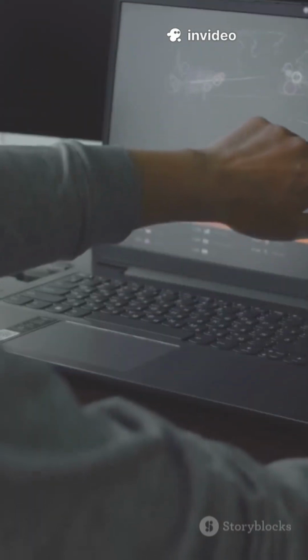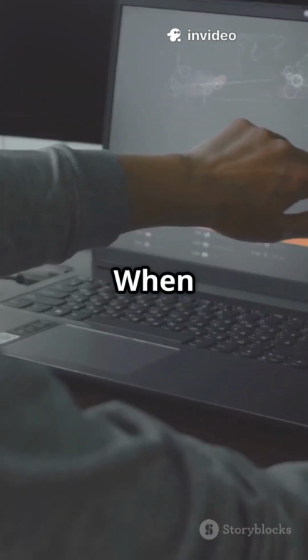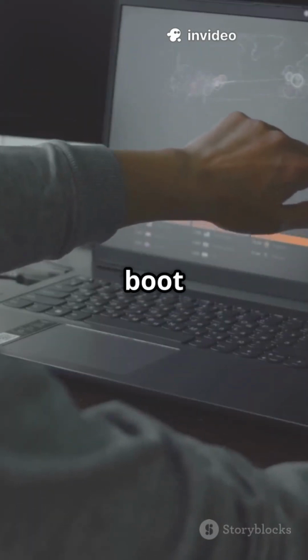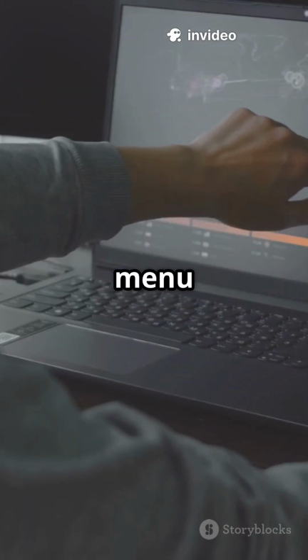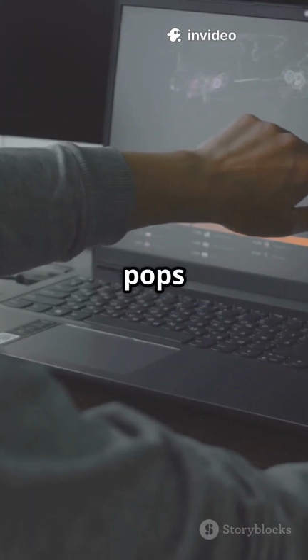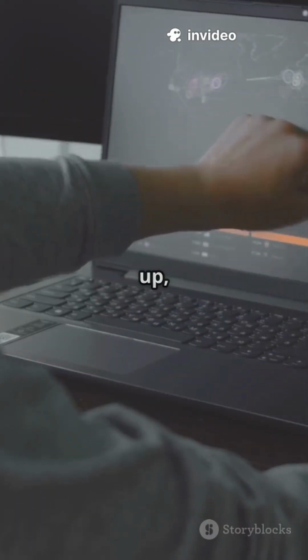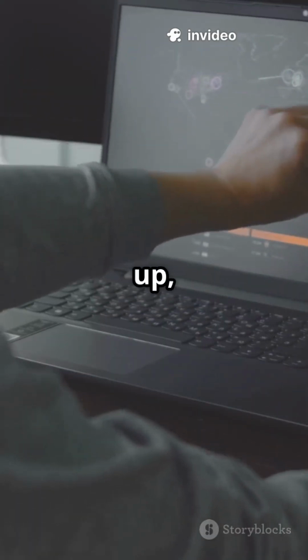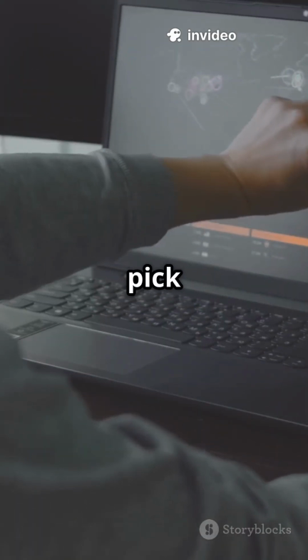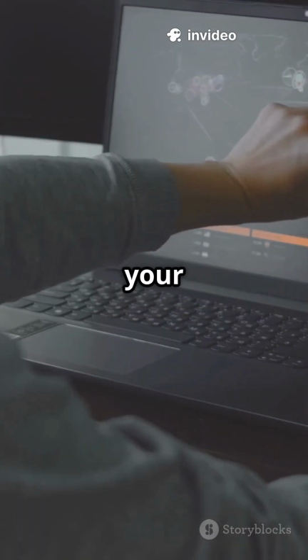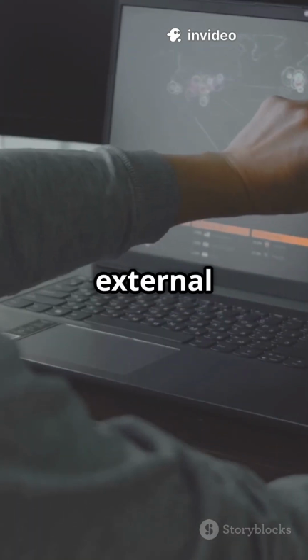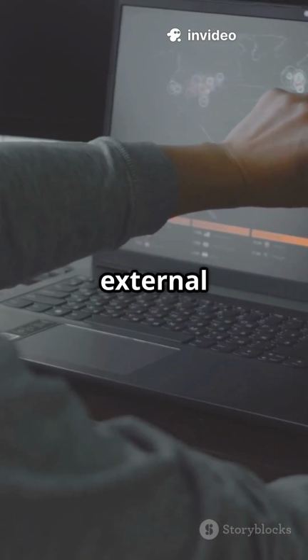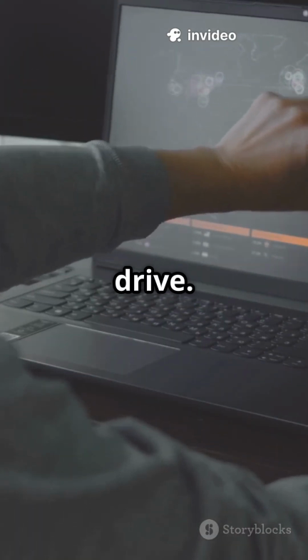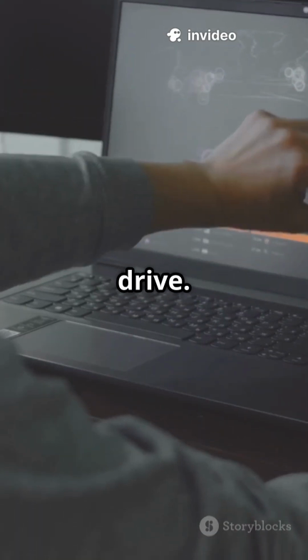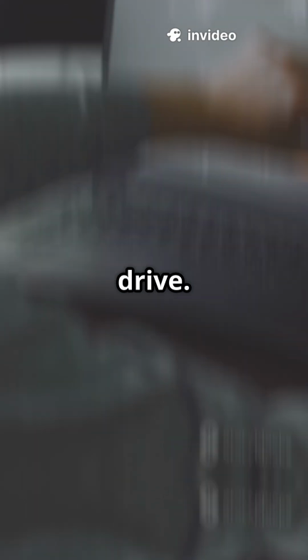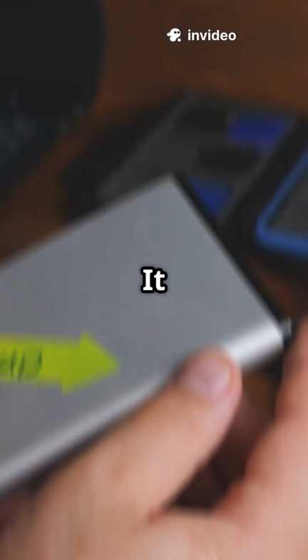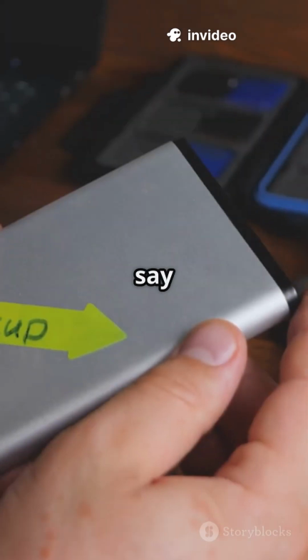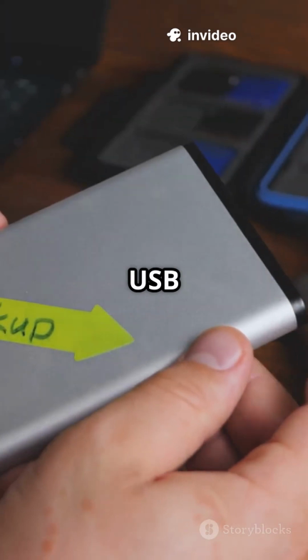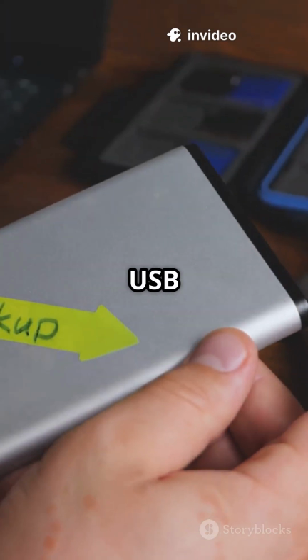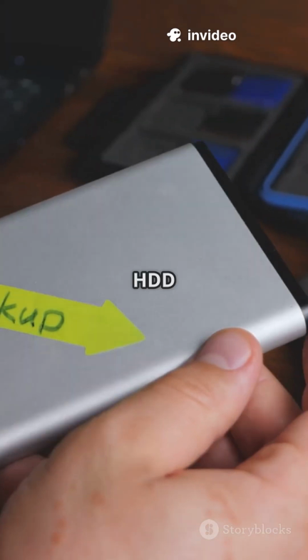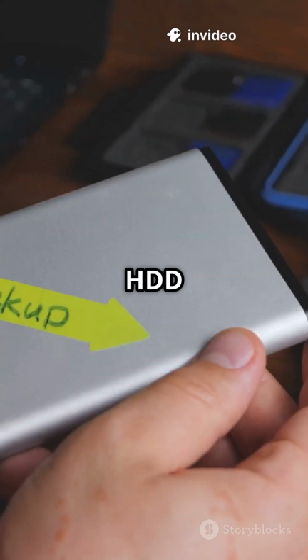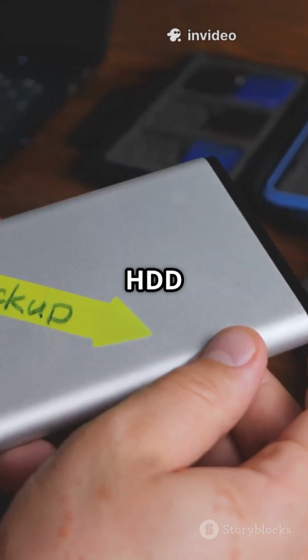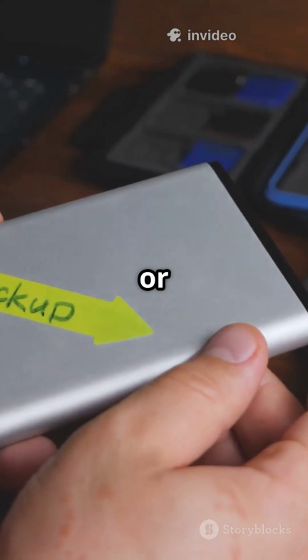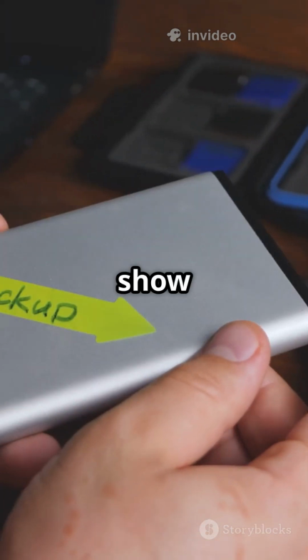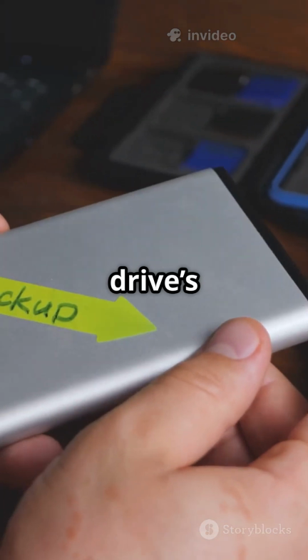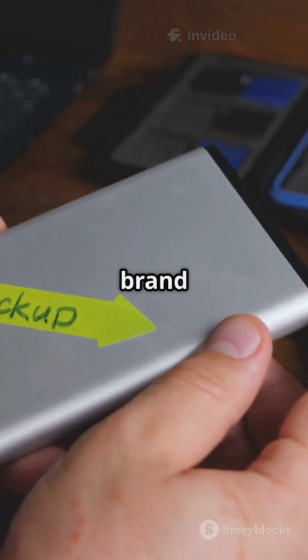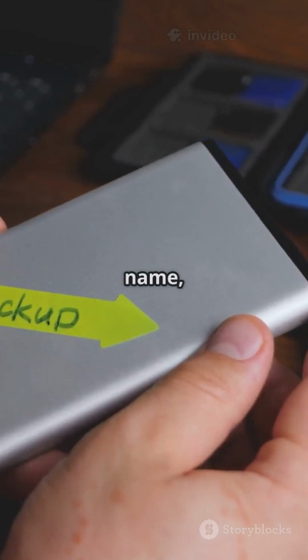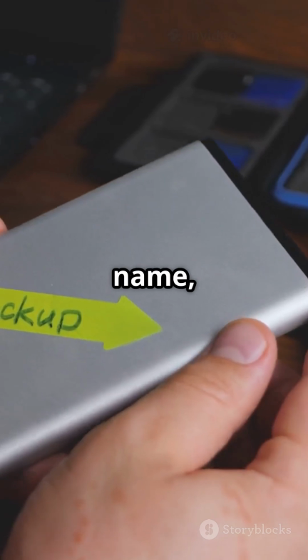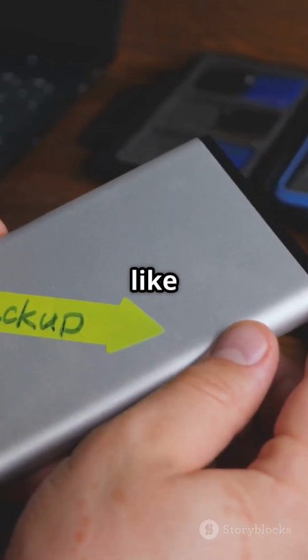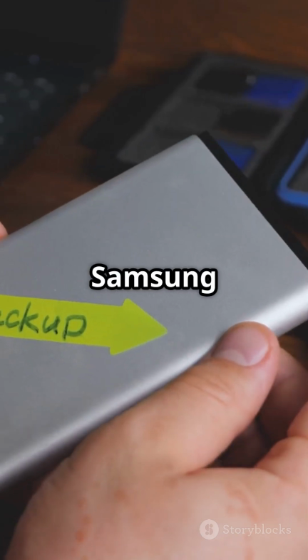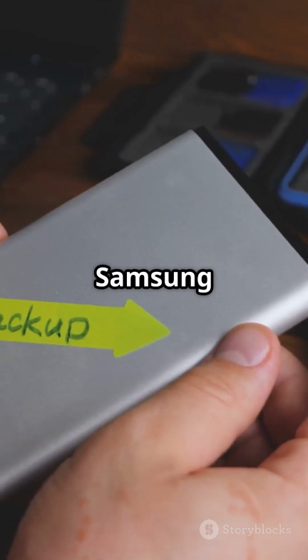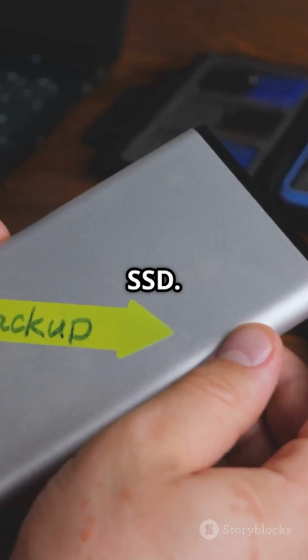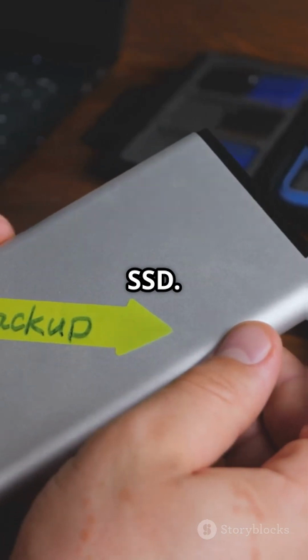When the boot menu pops up, pick your external drive. It might say USB HDD or show the drive's brand name, like Samsung SSD.